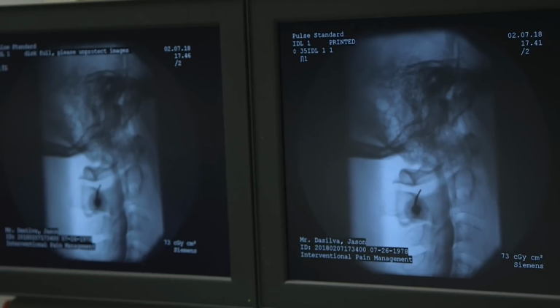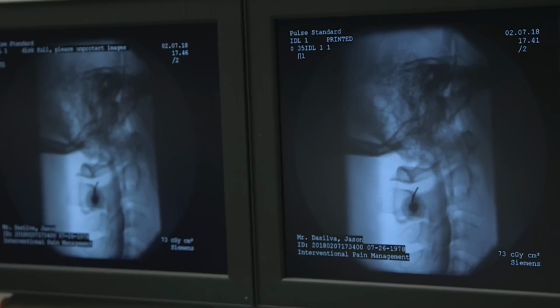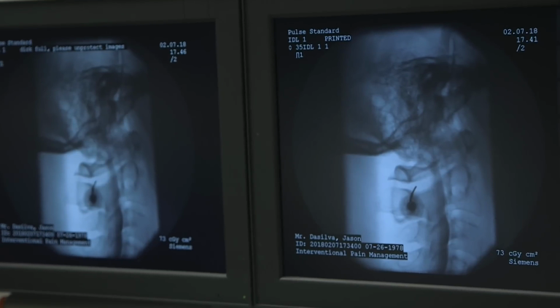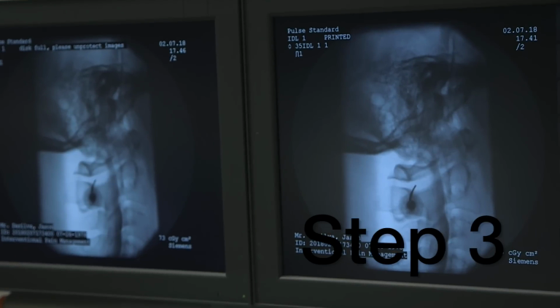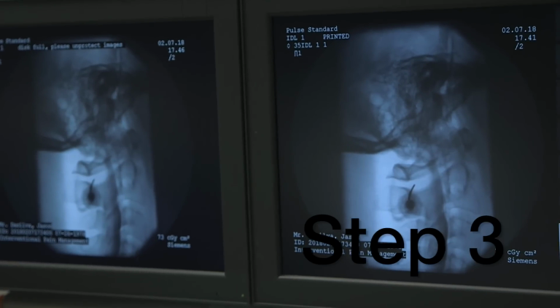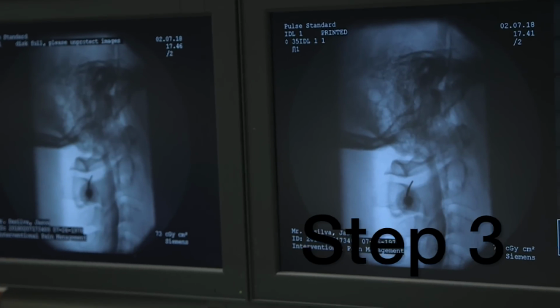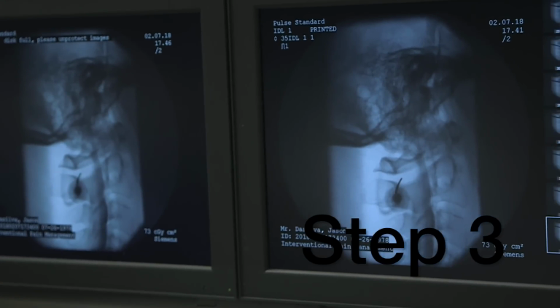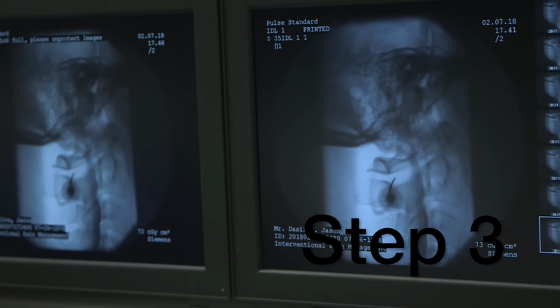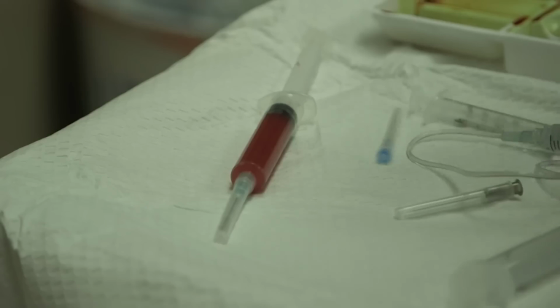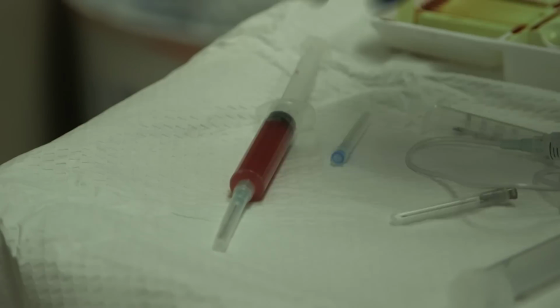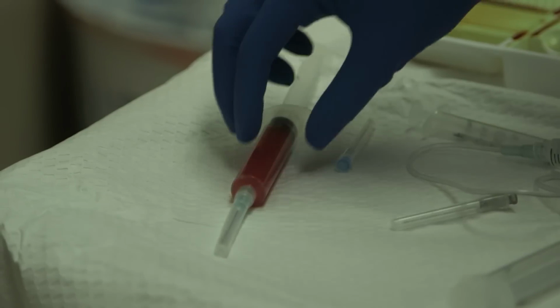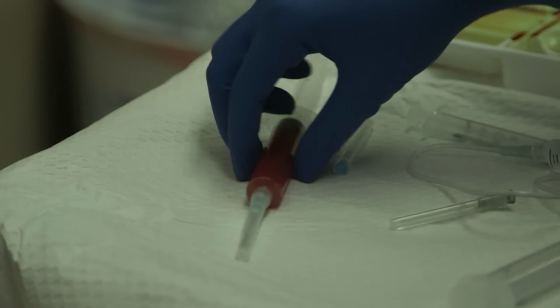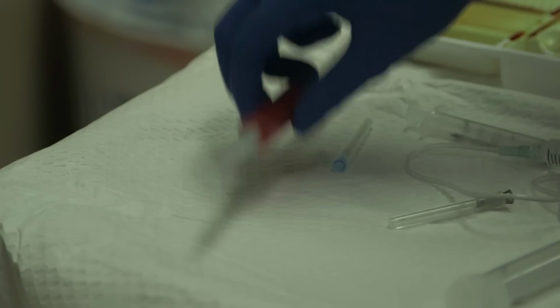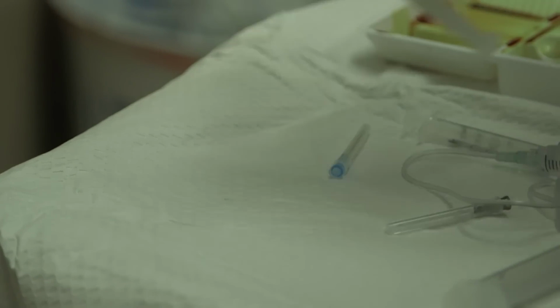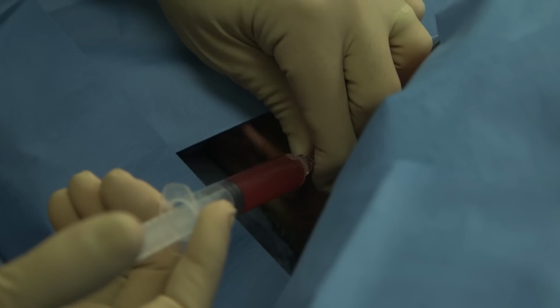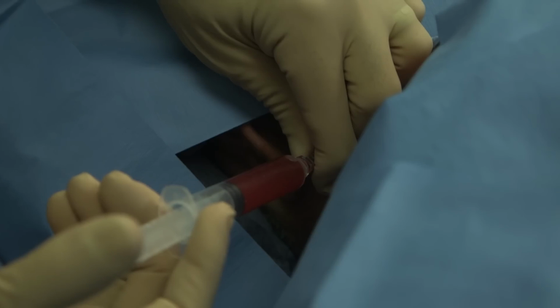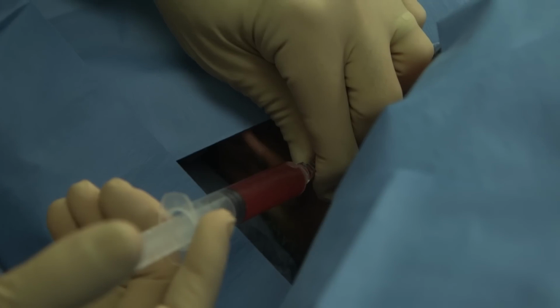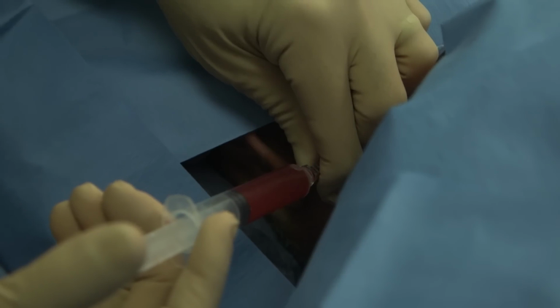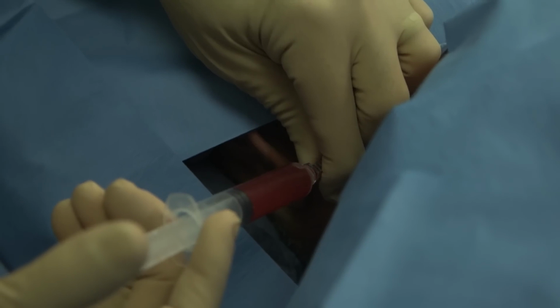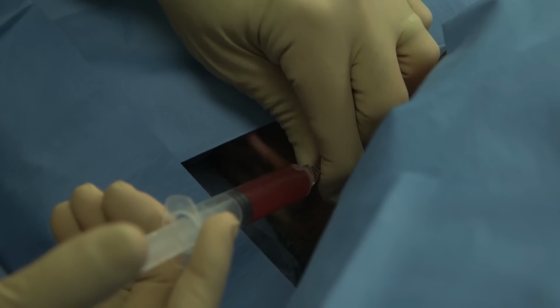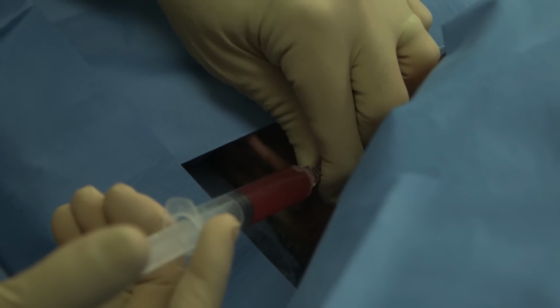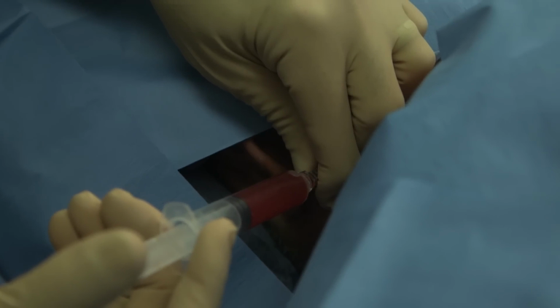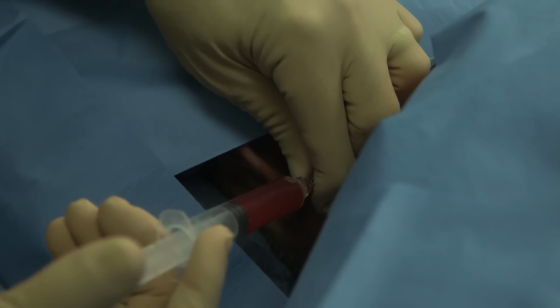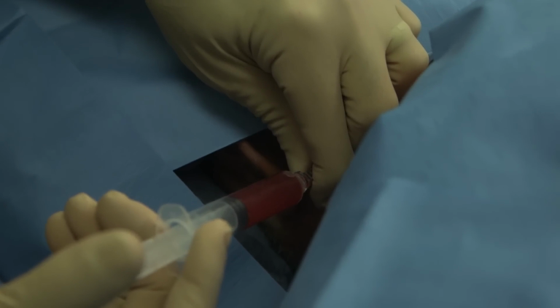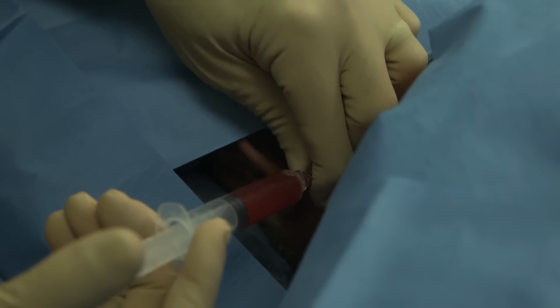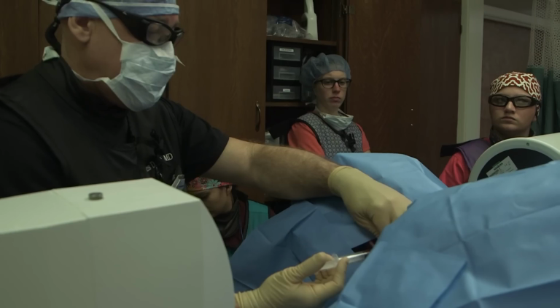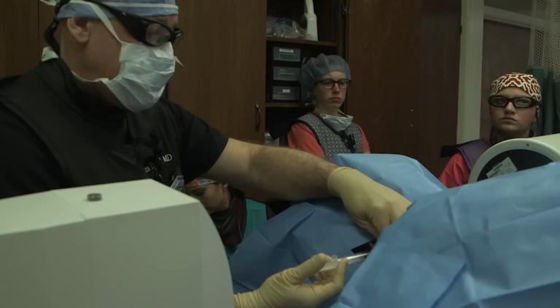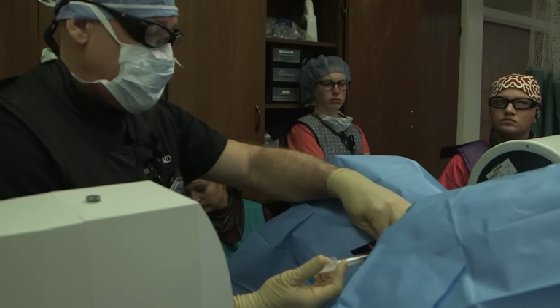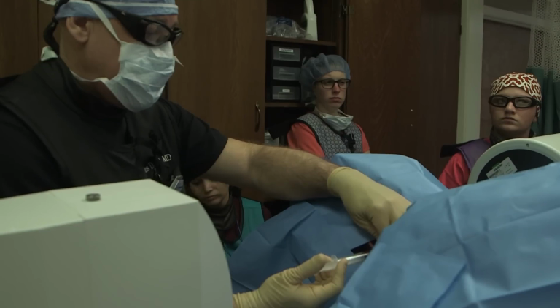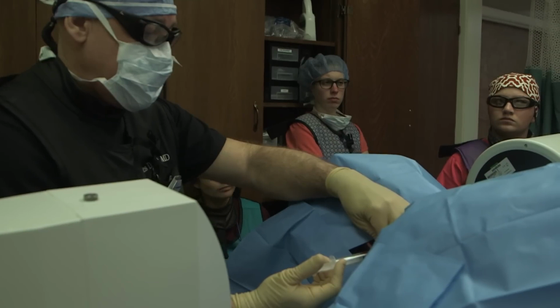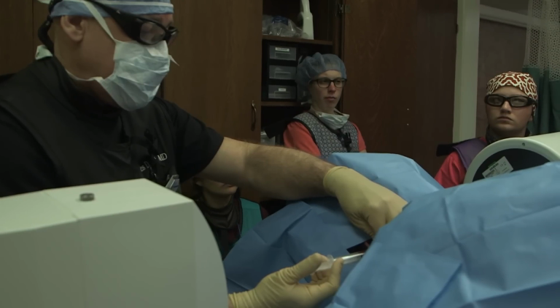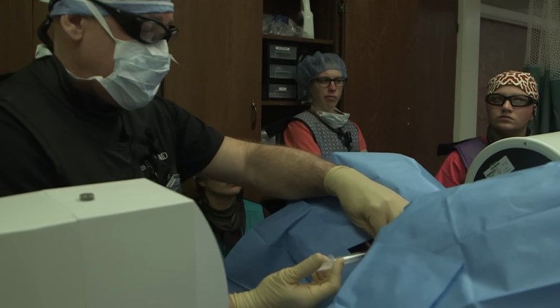Step 3: Dr. Davis reinserts them back into my spine. All of it.